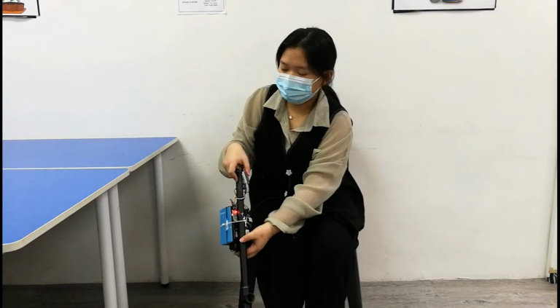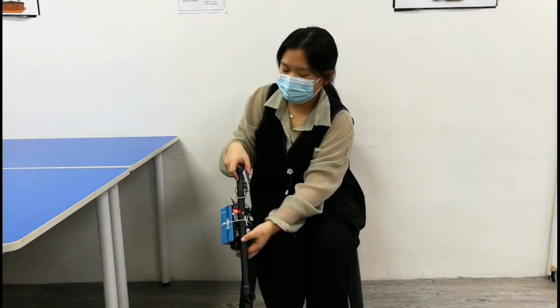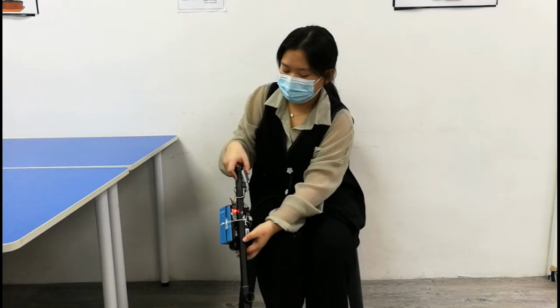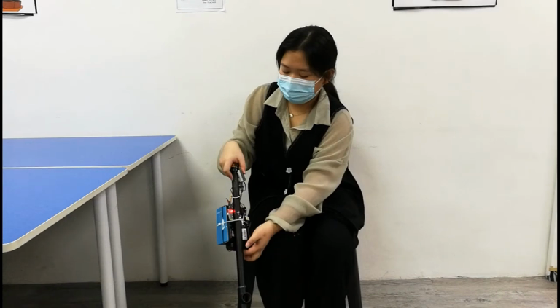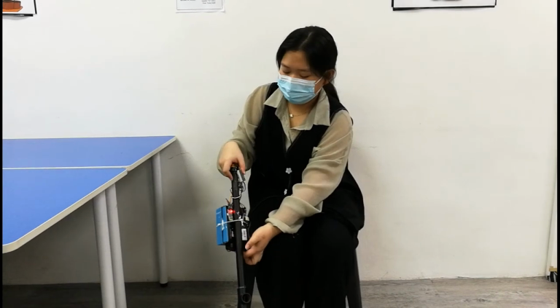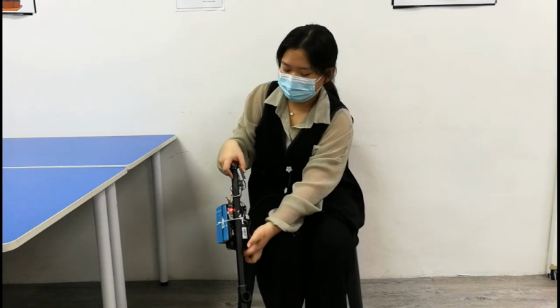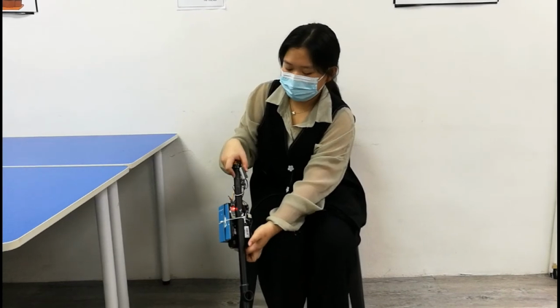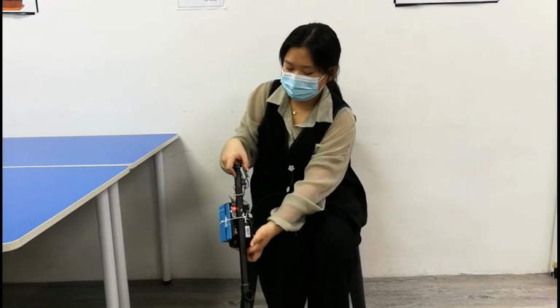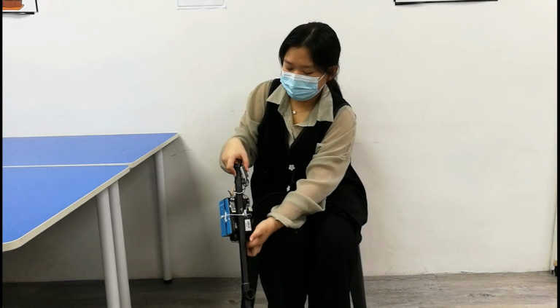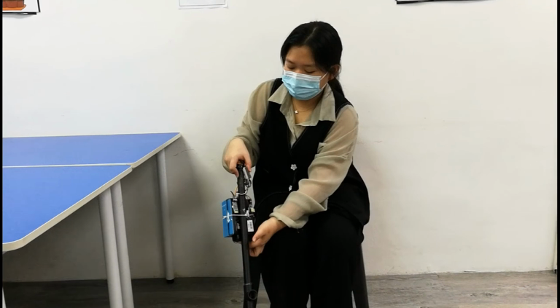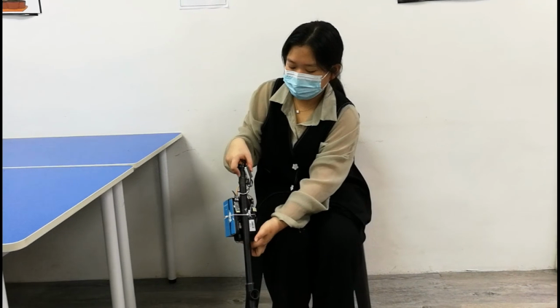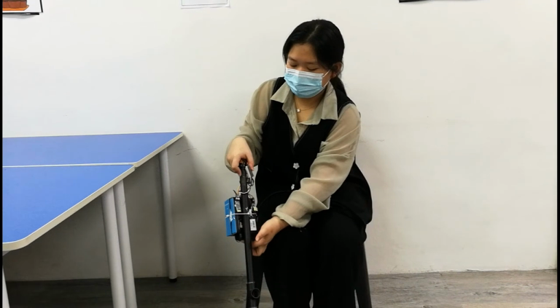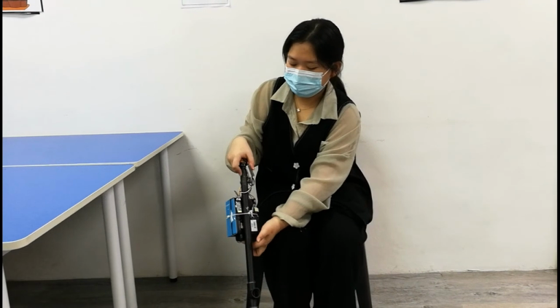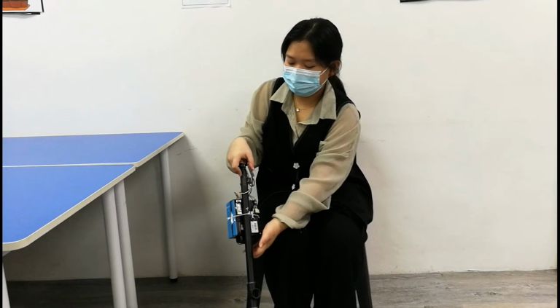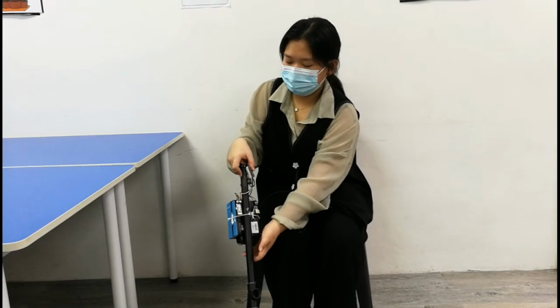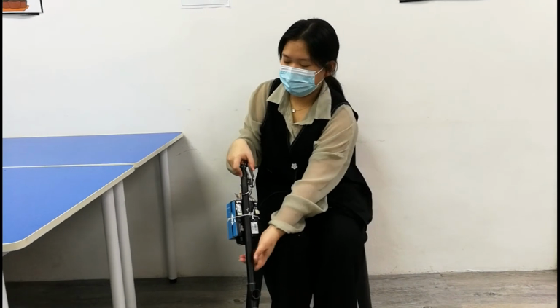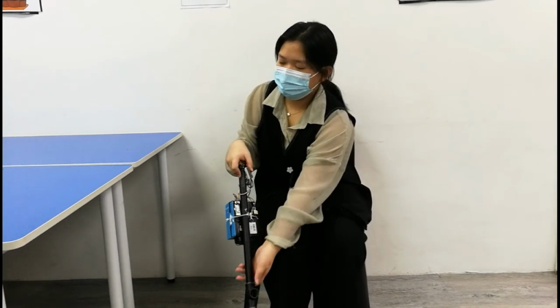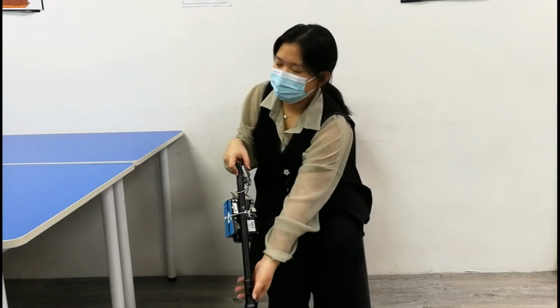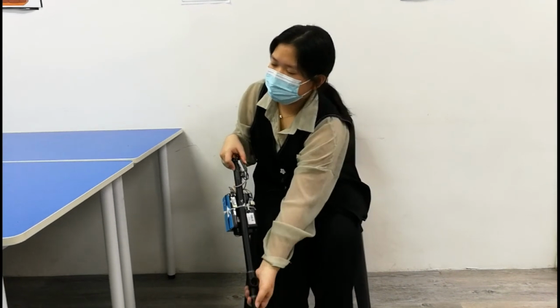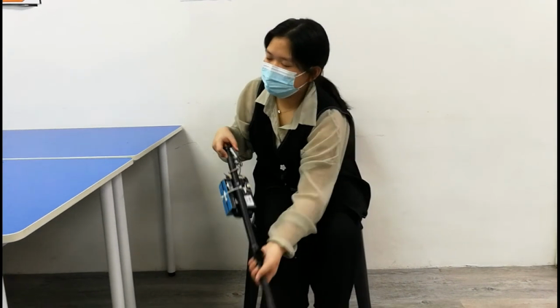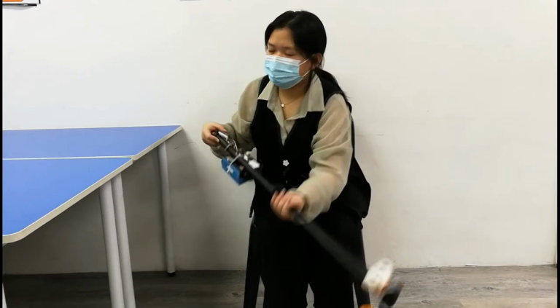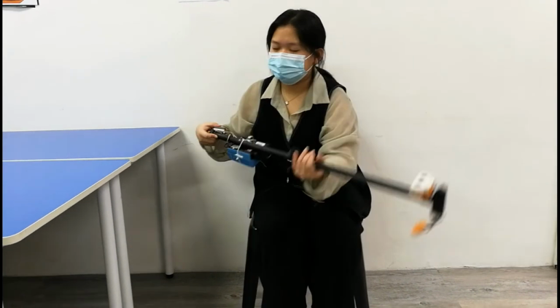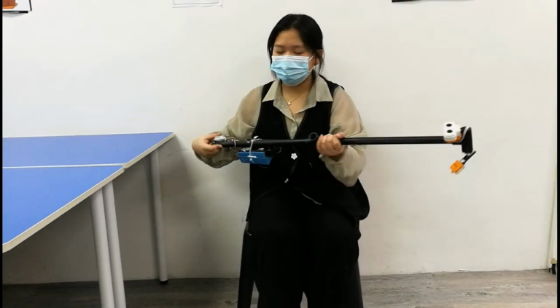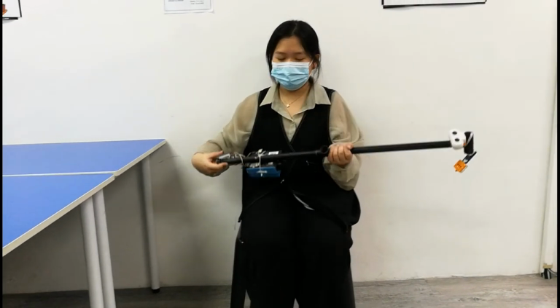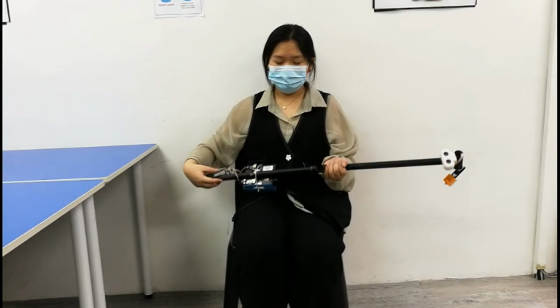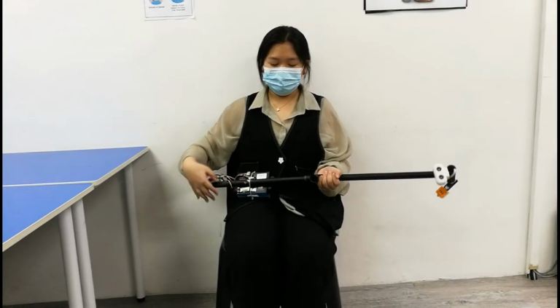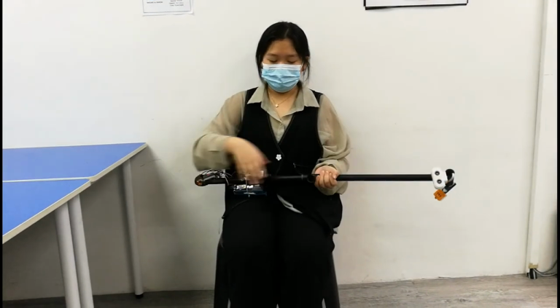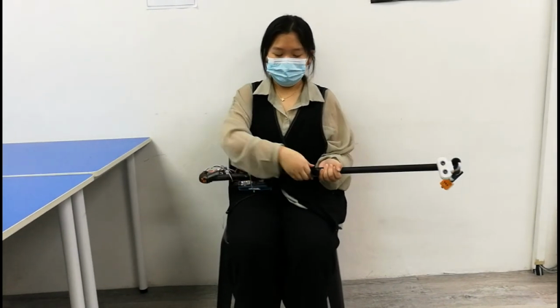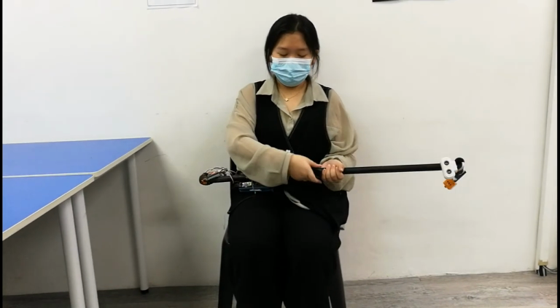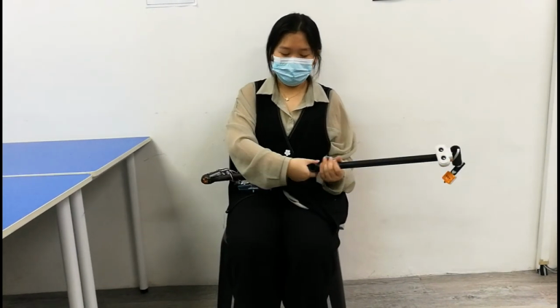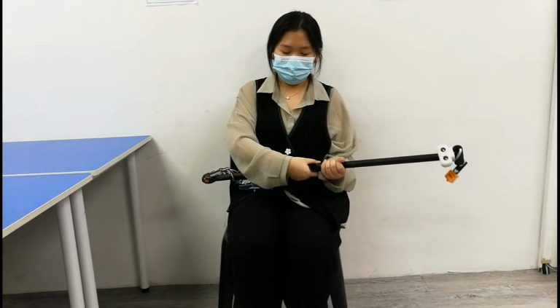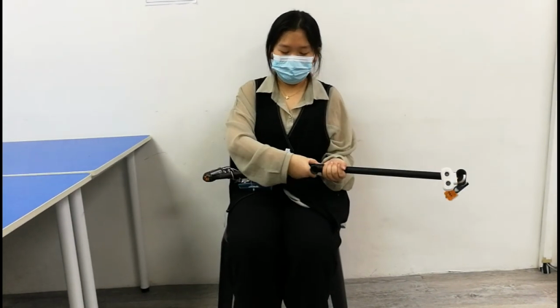The smart blind stick is foldable and we can use a rechargeable battery, which is lightweight.